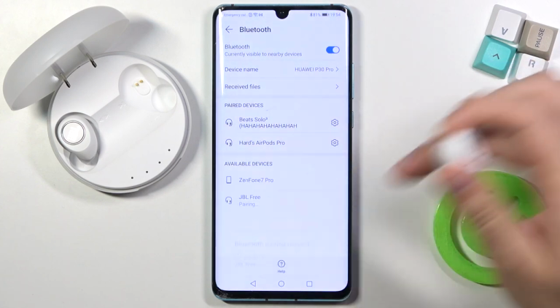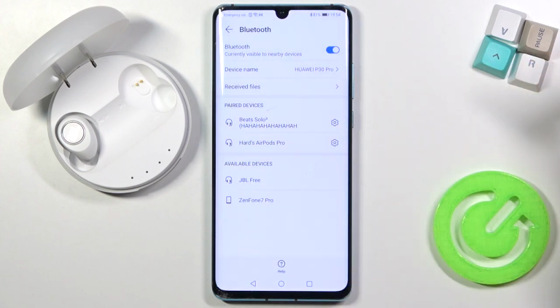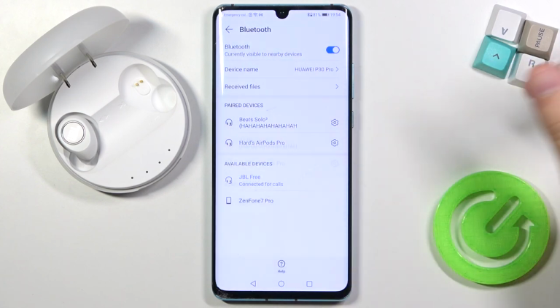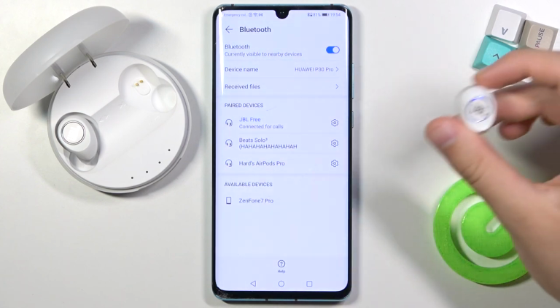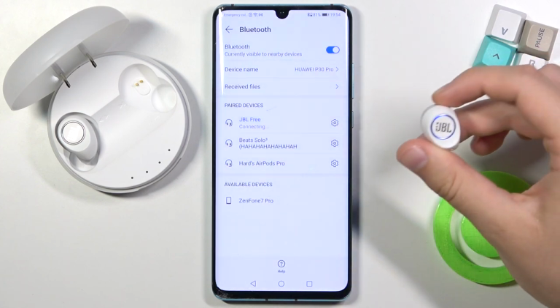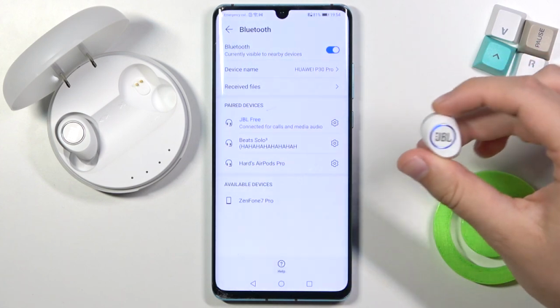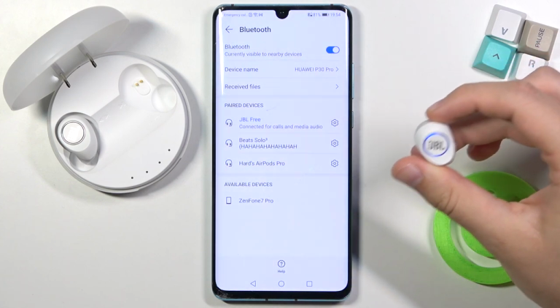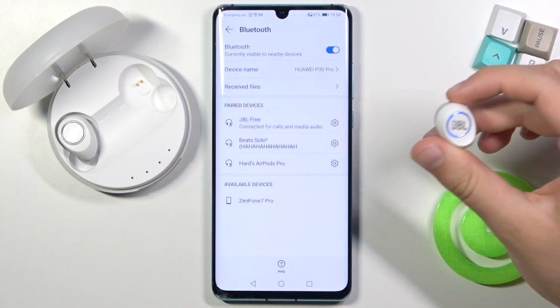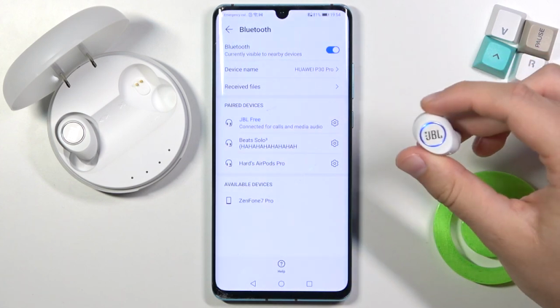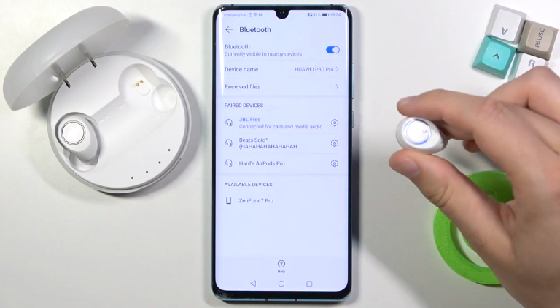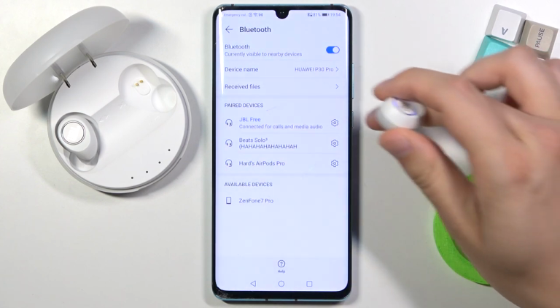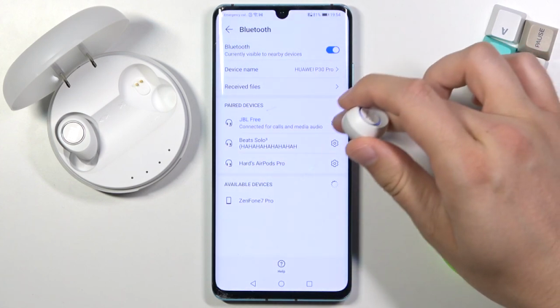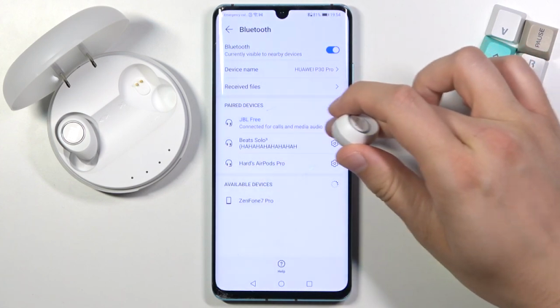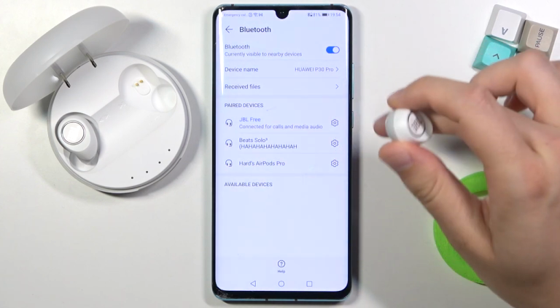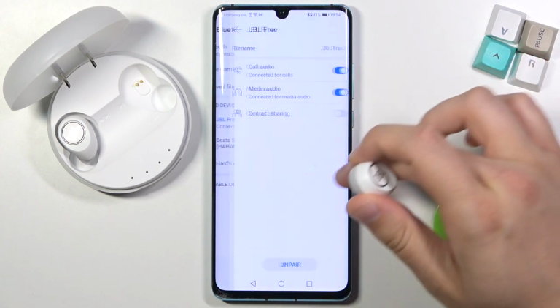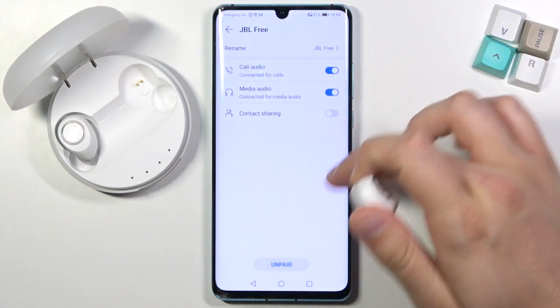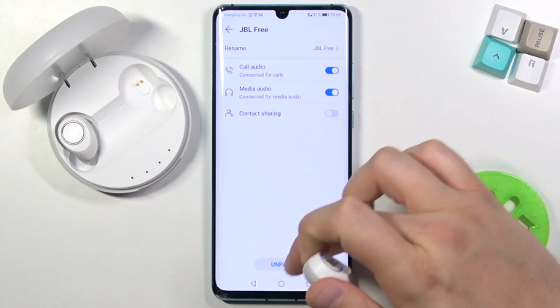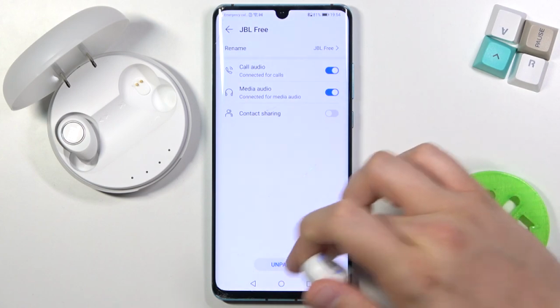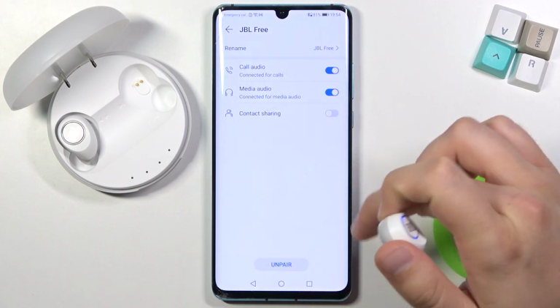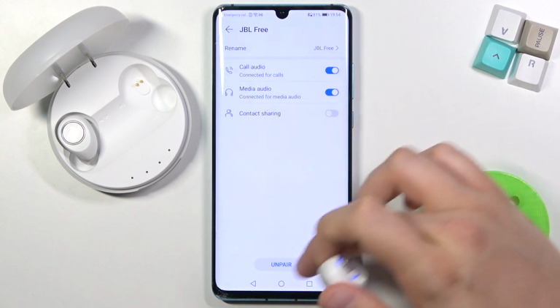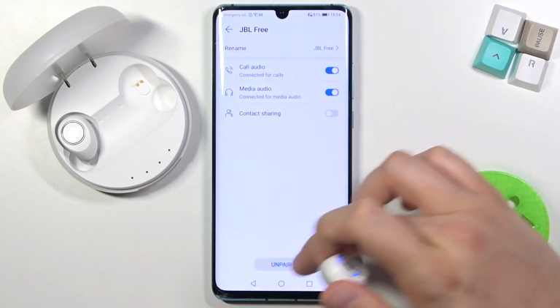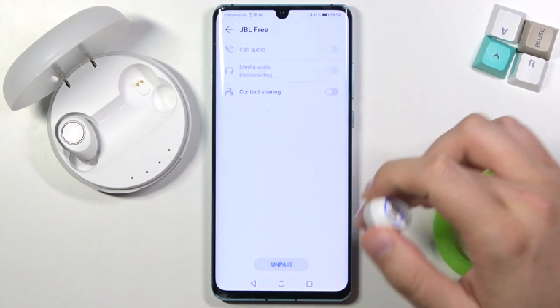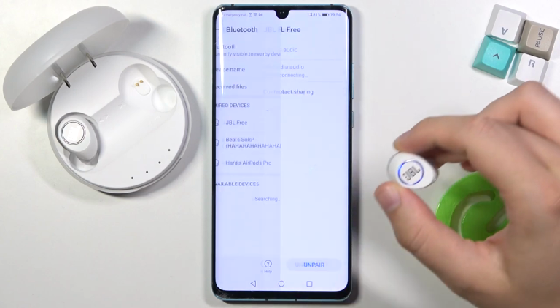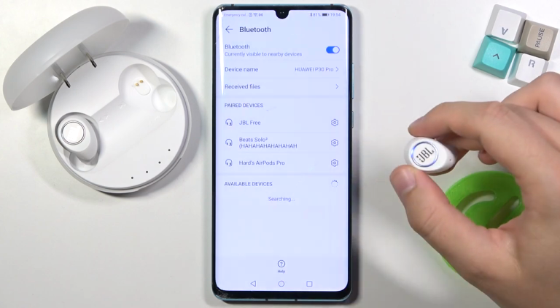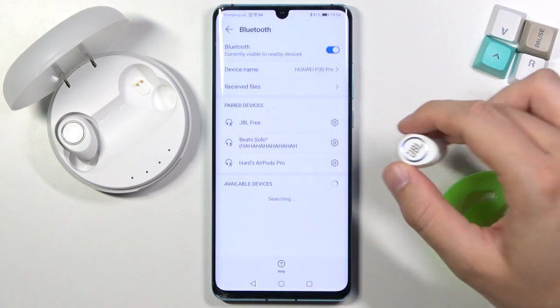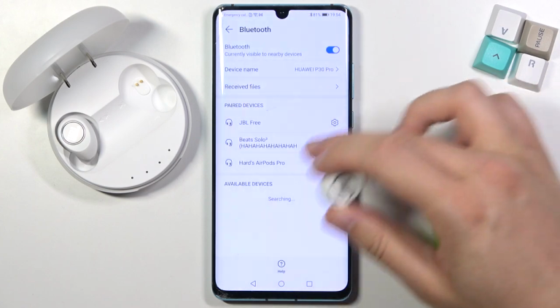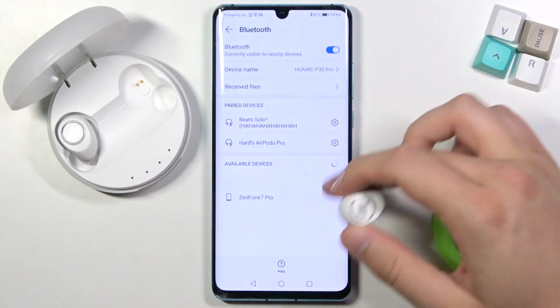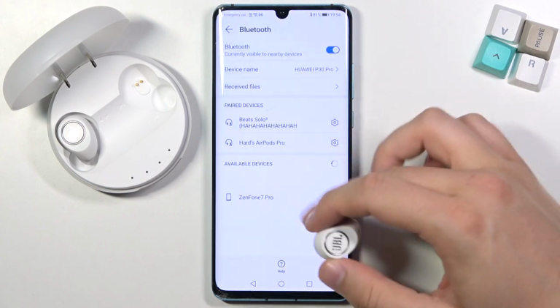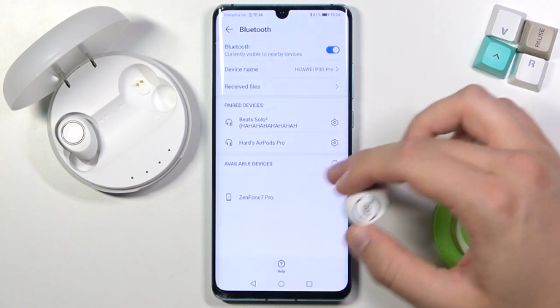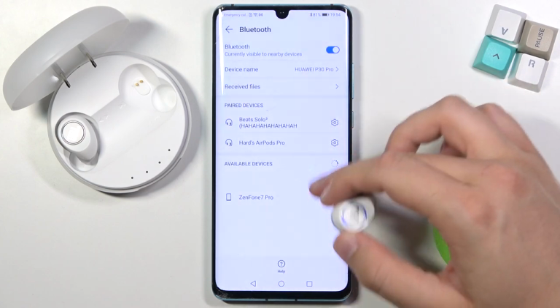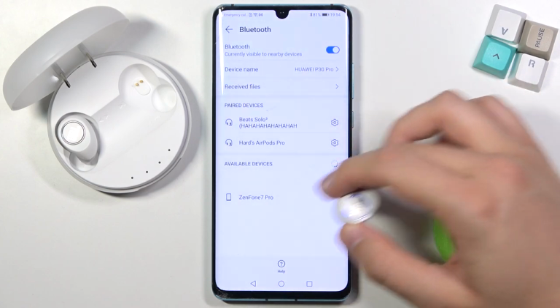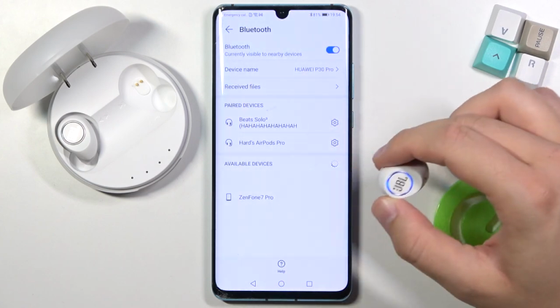When I tap here I'm able to connect, but right now I'm going to unpair them — and as you can see, right now they are not on the list.